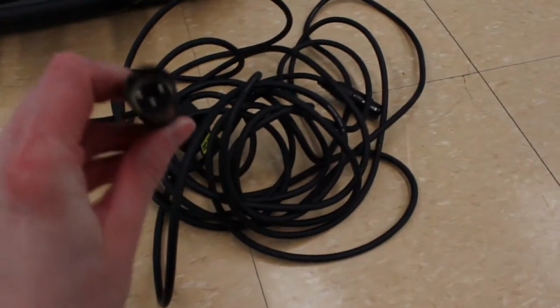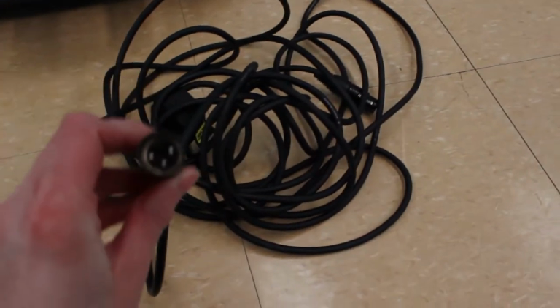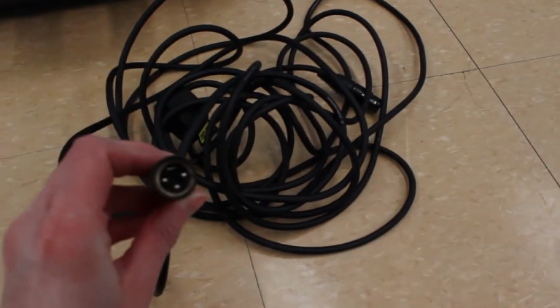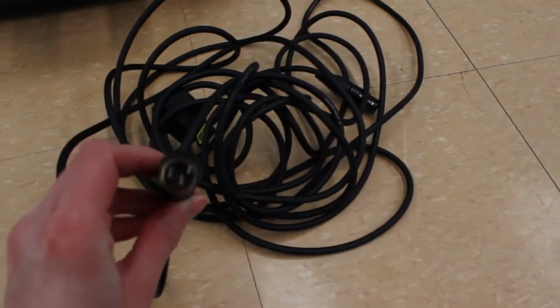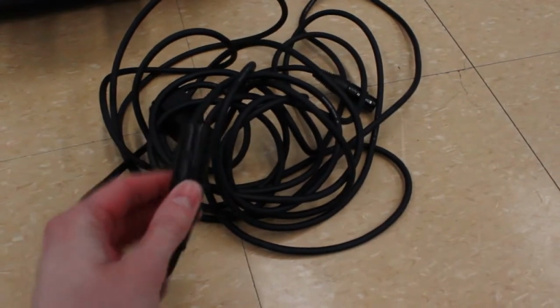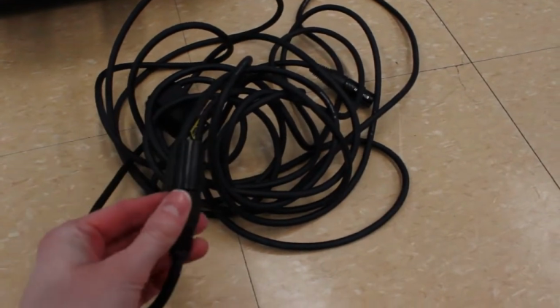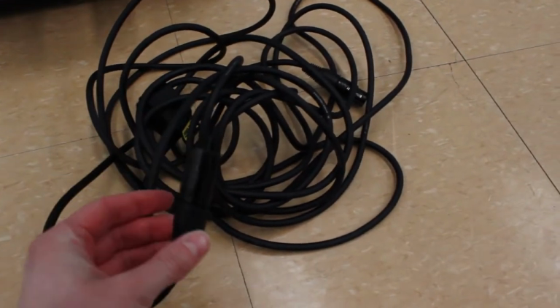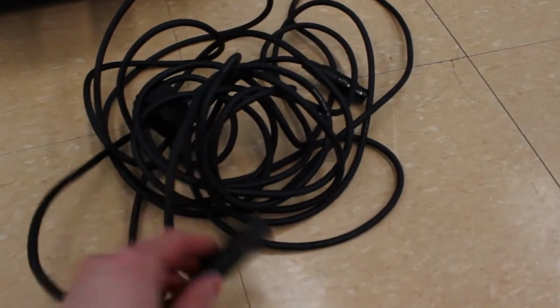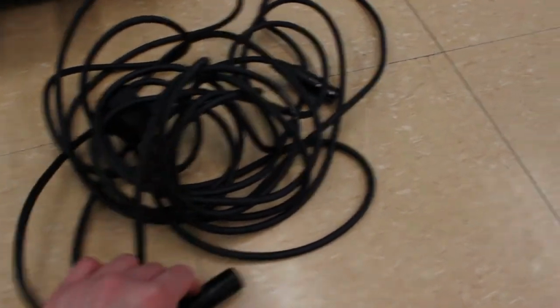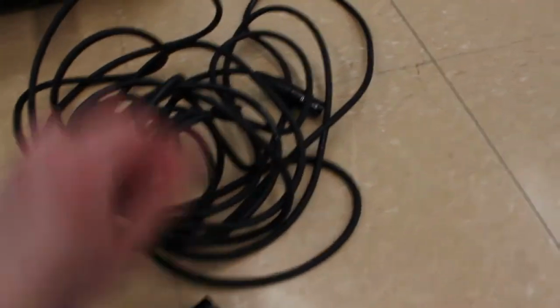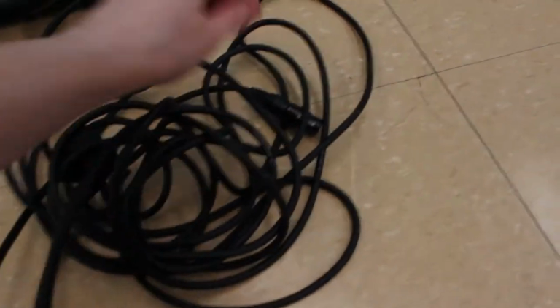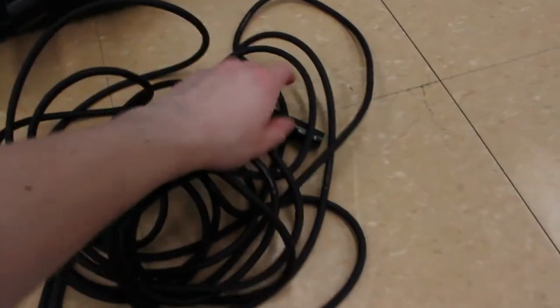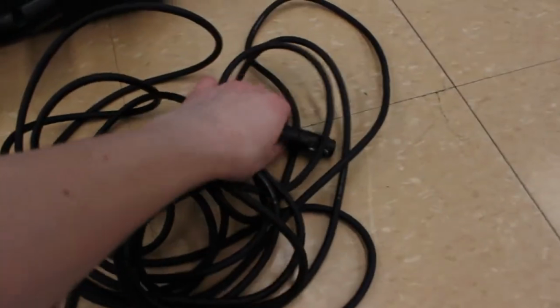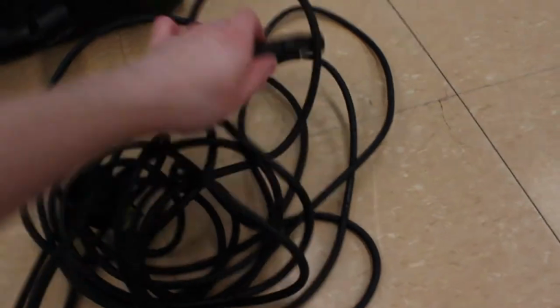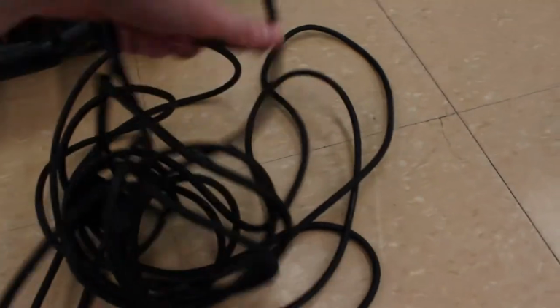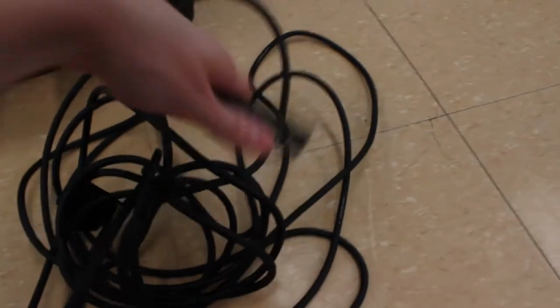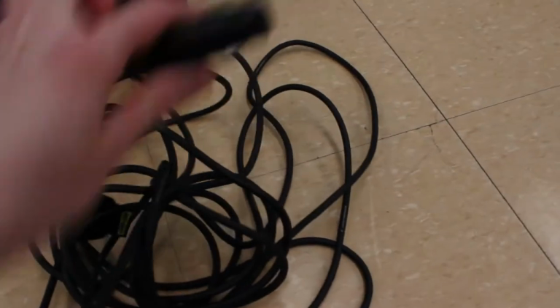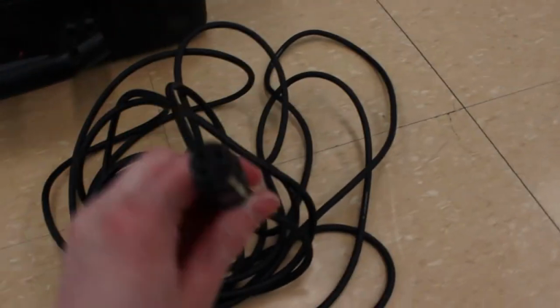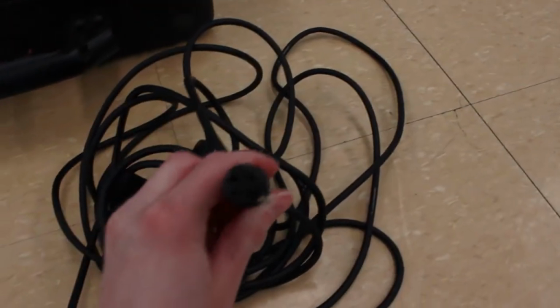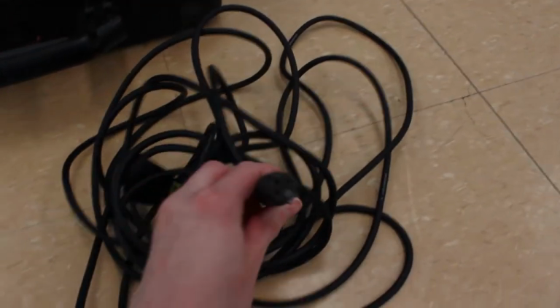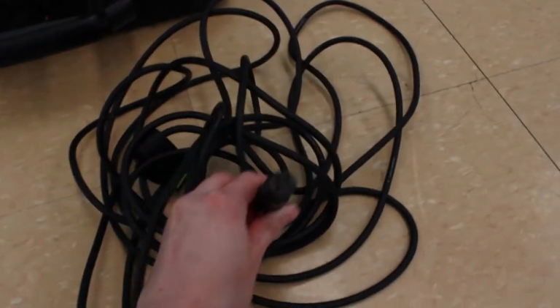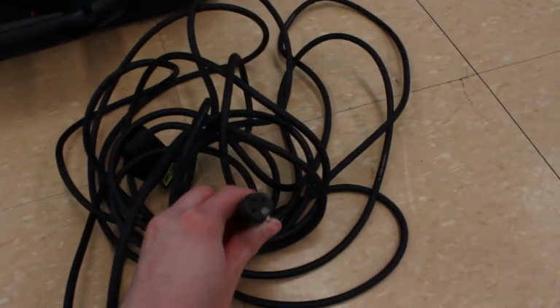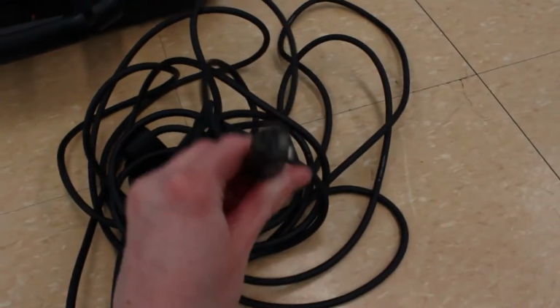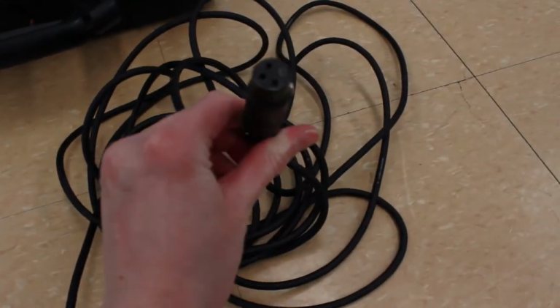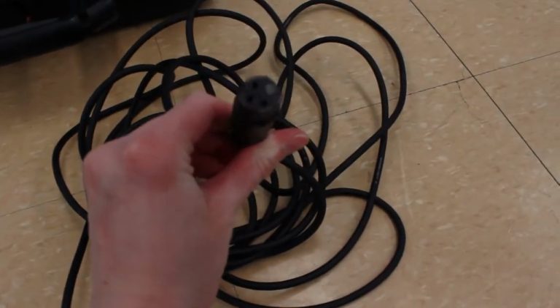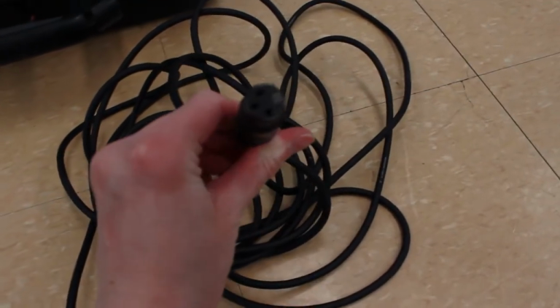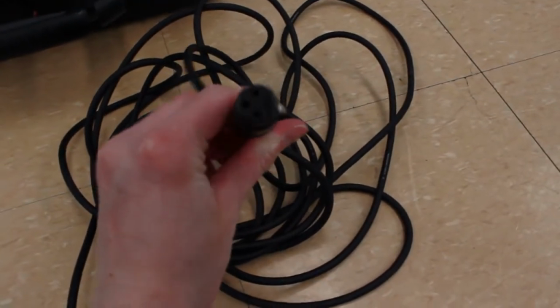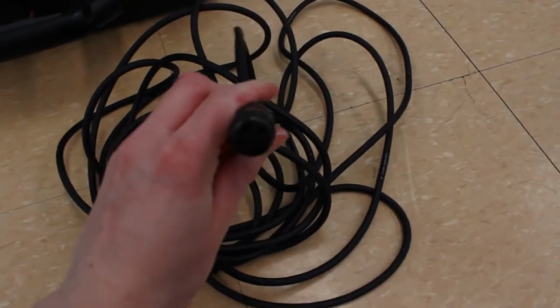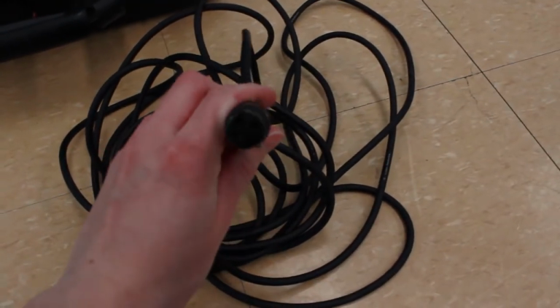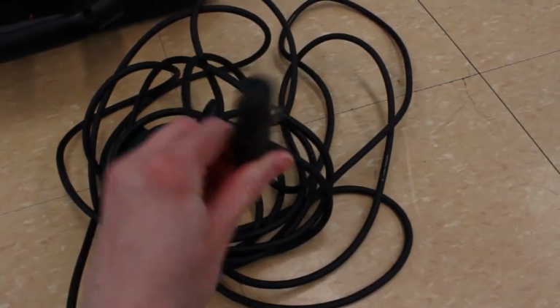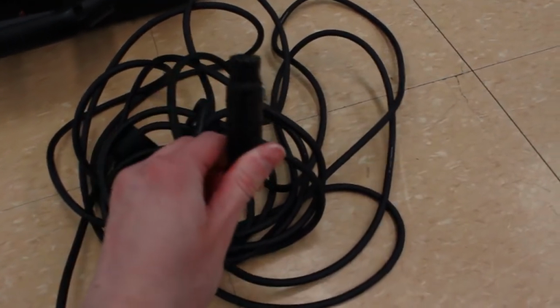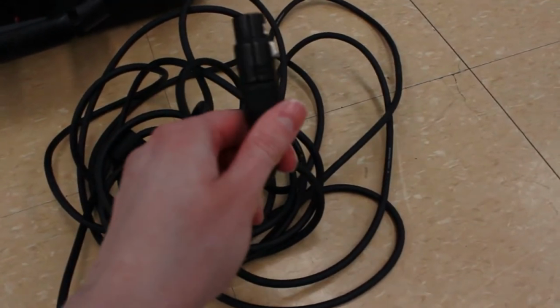Here's a closeup of the XLR cable. As you can see, it's got two sides, both different — one side connects to the camera, the other side to your audio equipment.